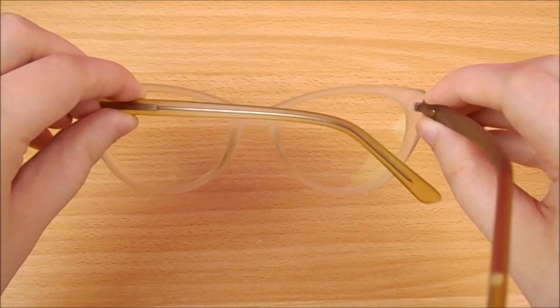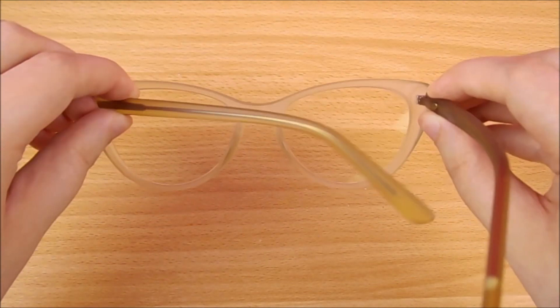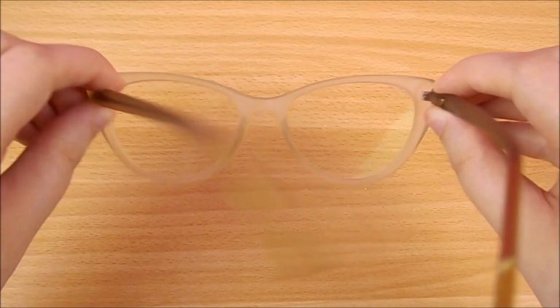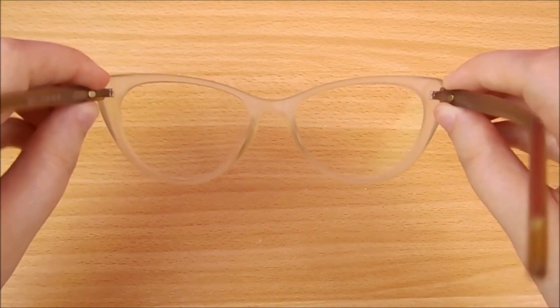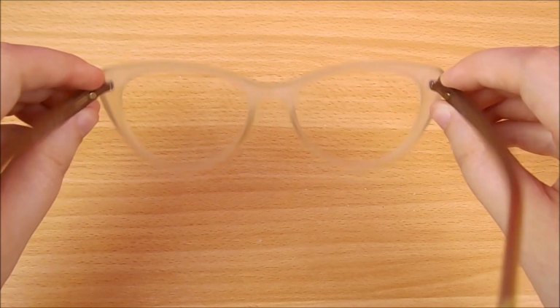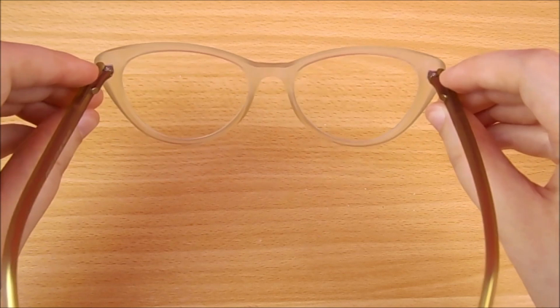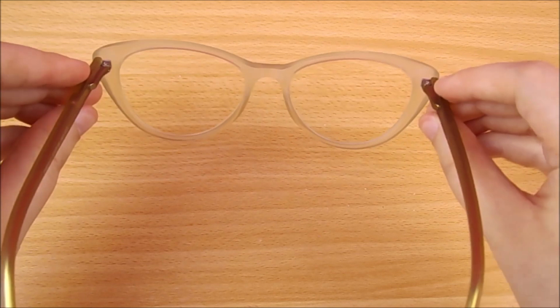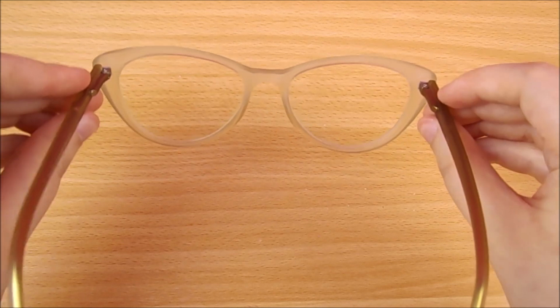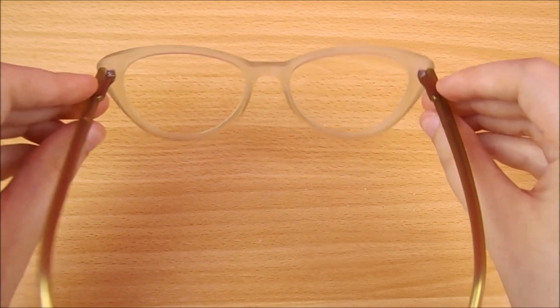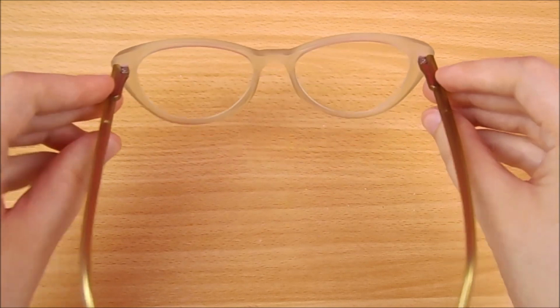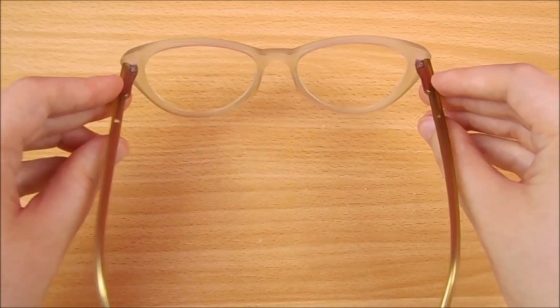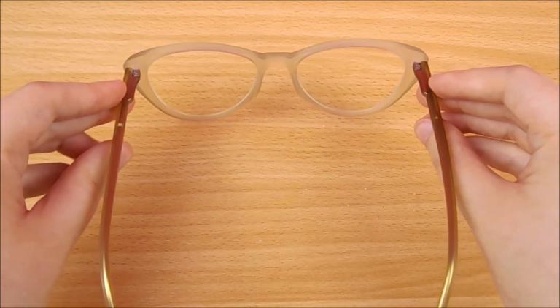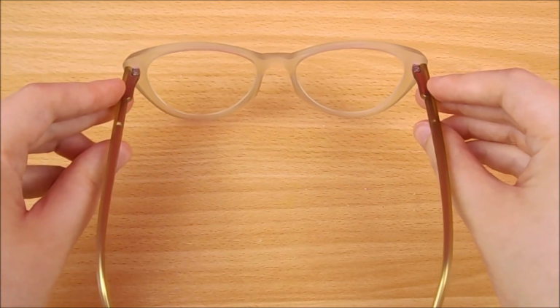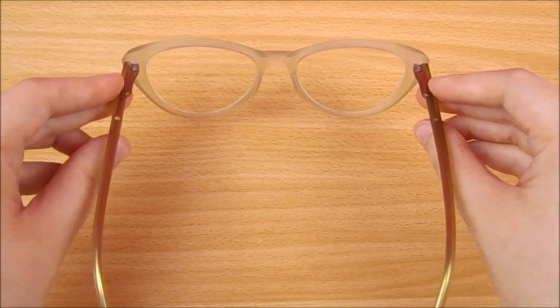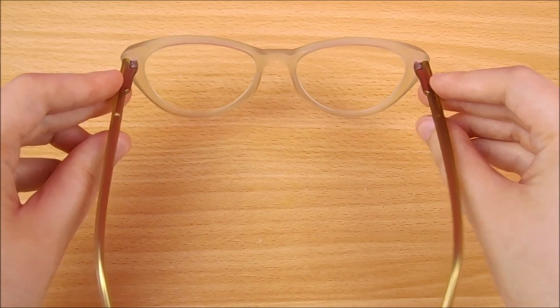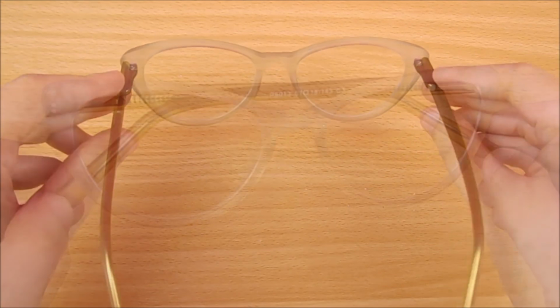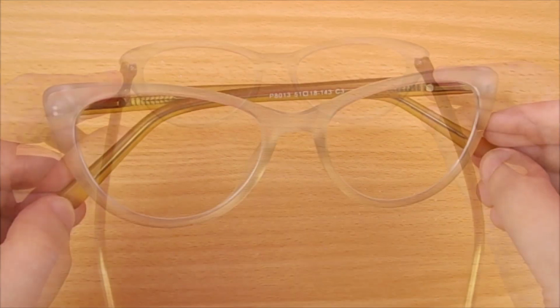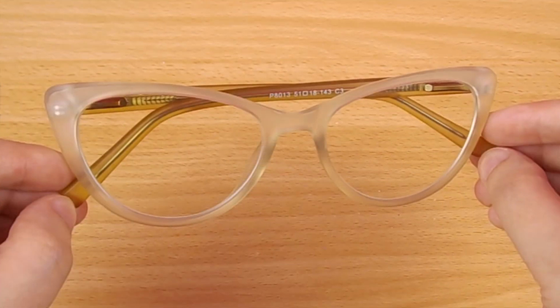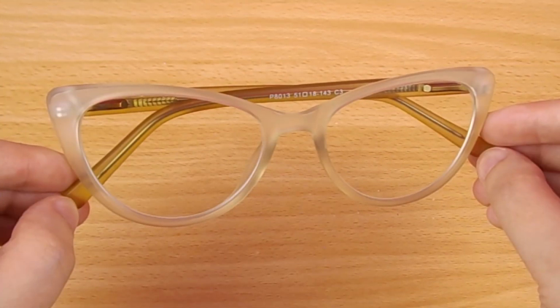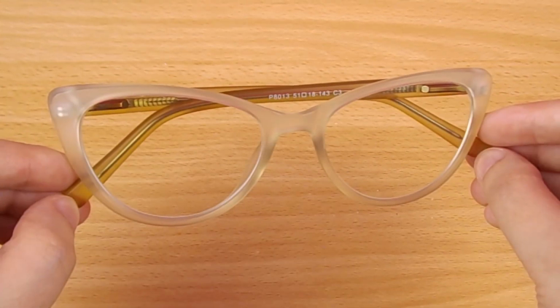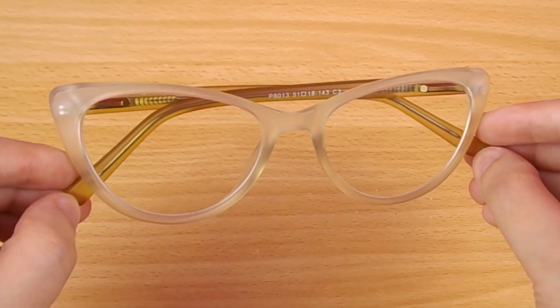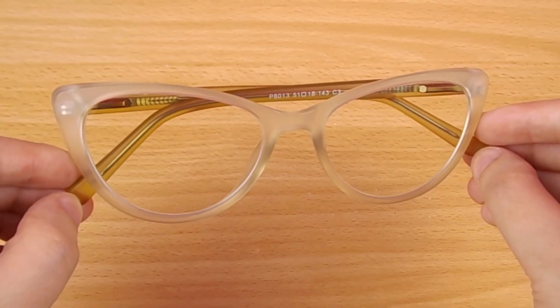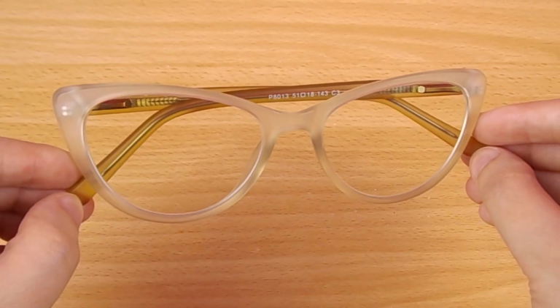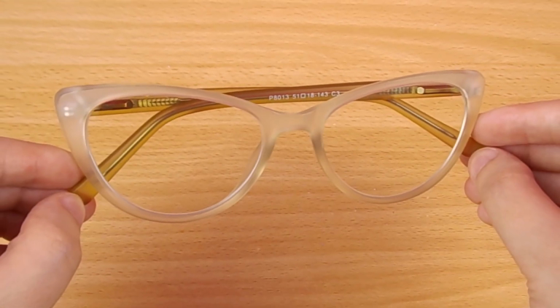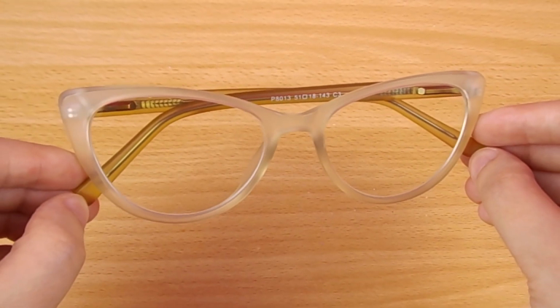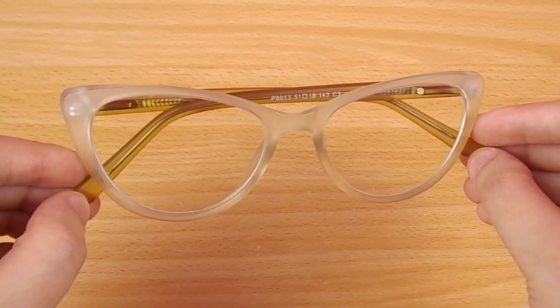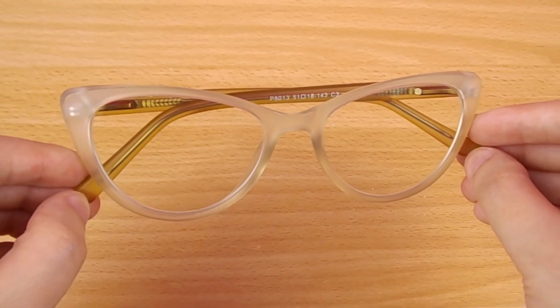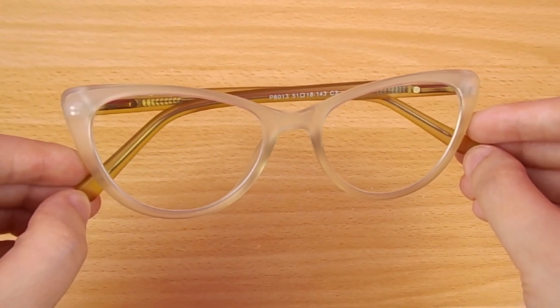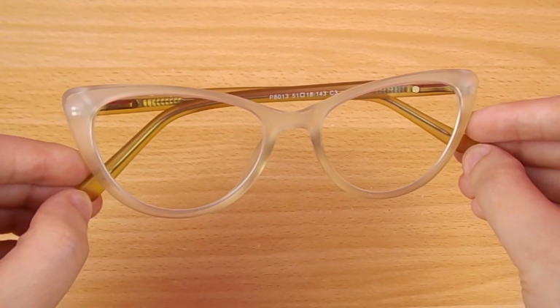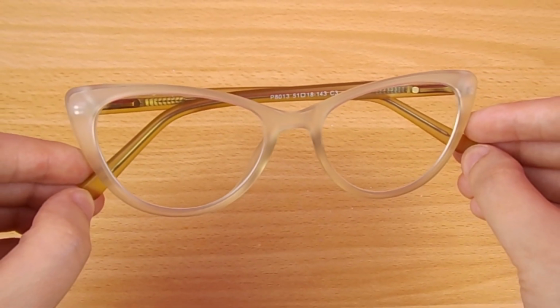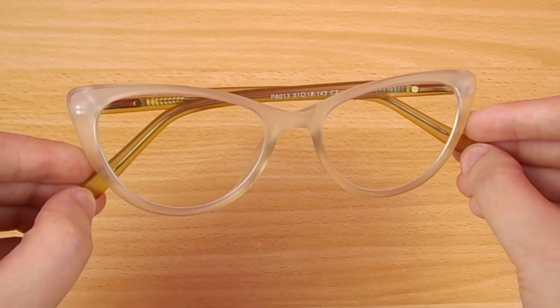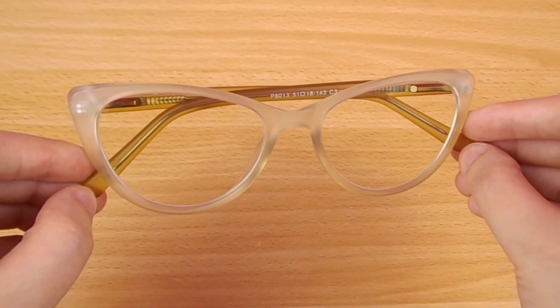If you're interested in purchasing a pair for yourself, I've left a link to the Zinff website and a promo code in the description box.